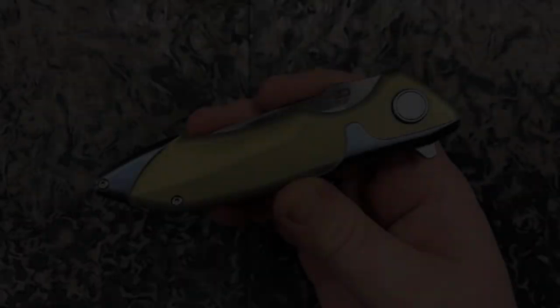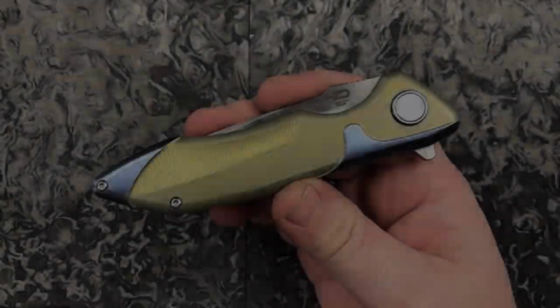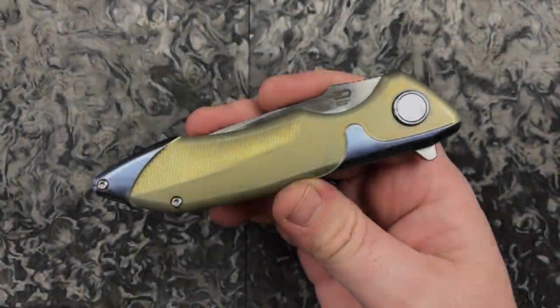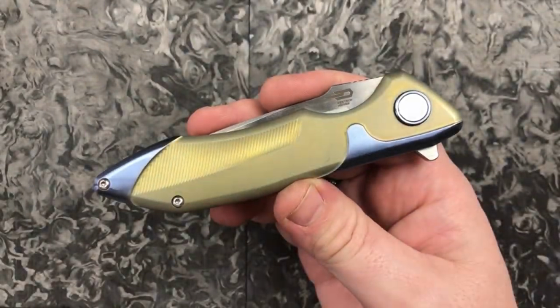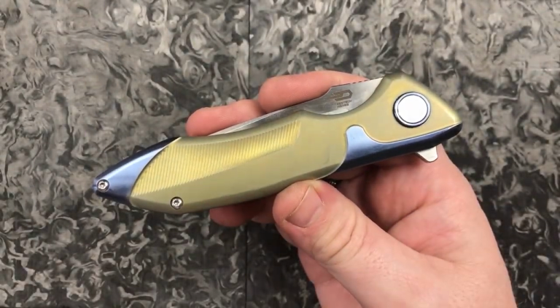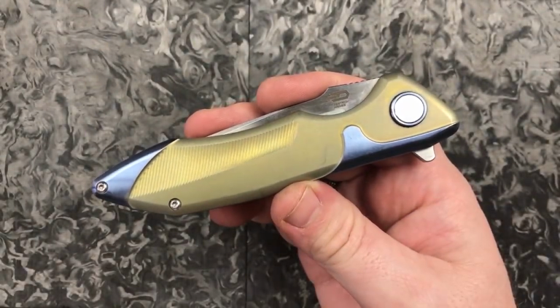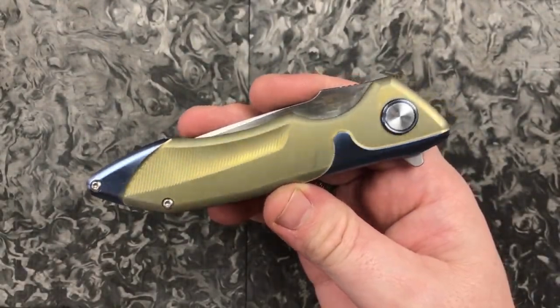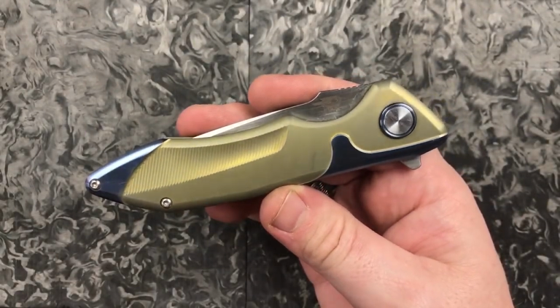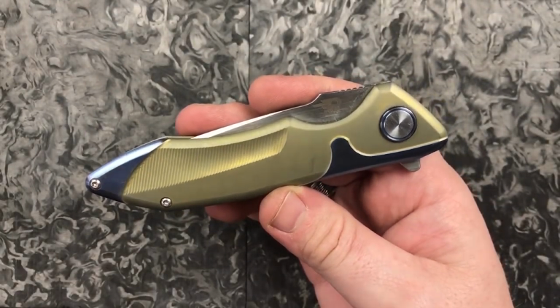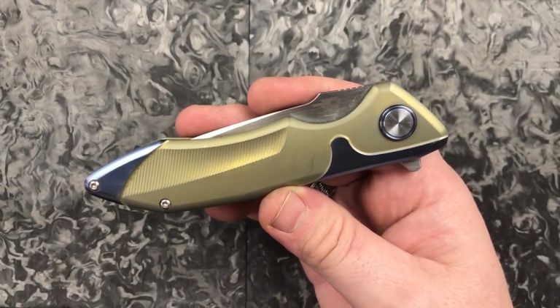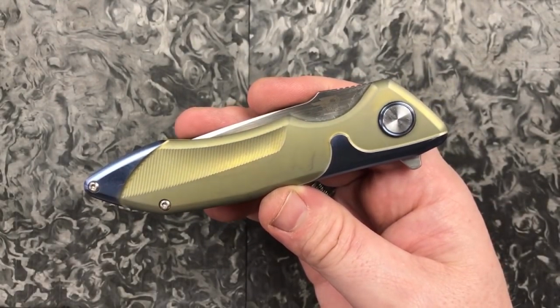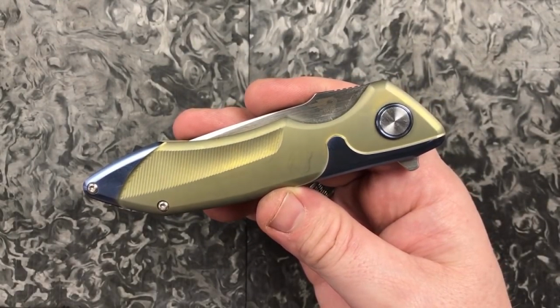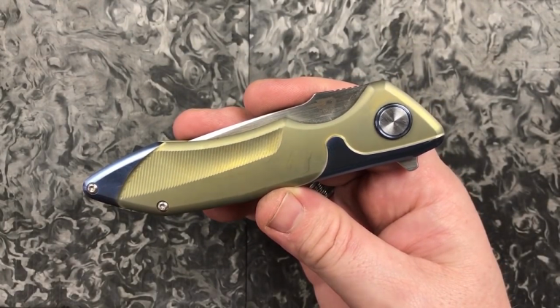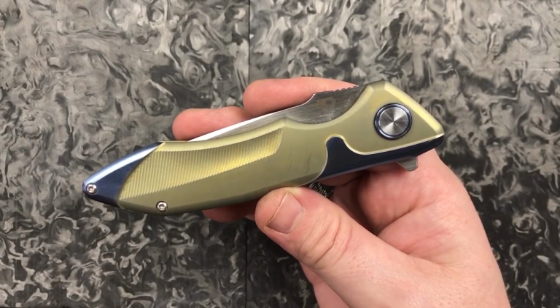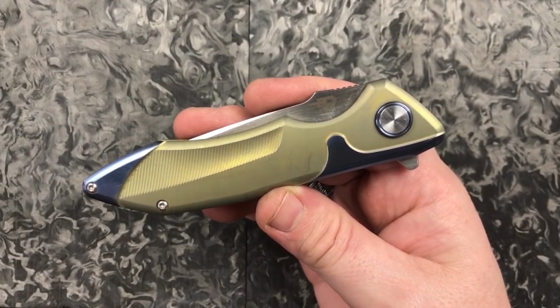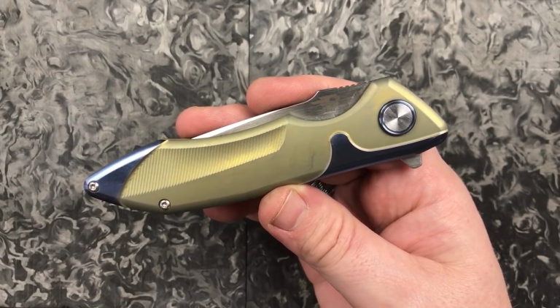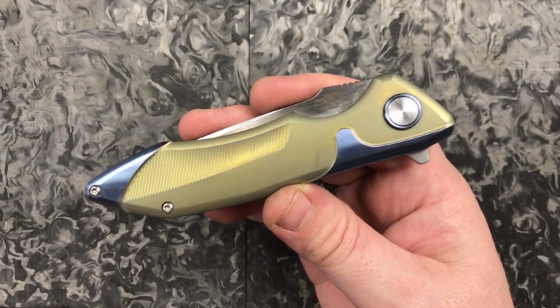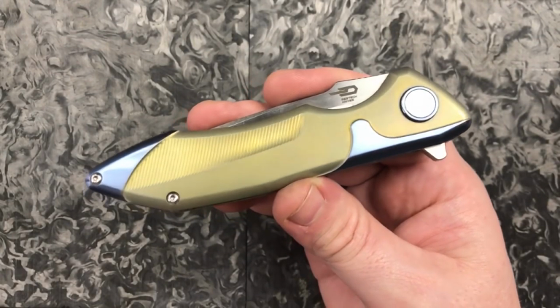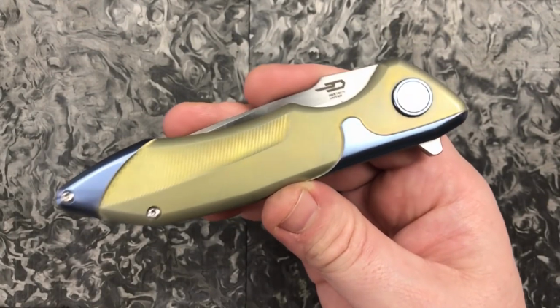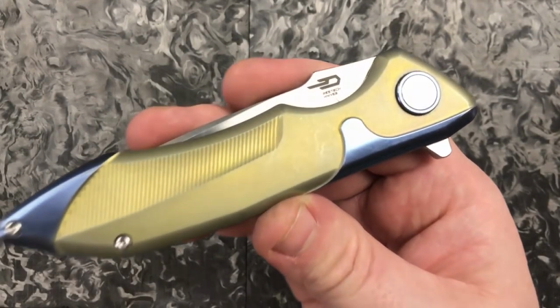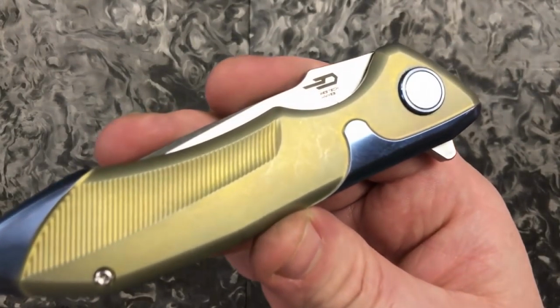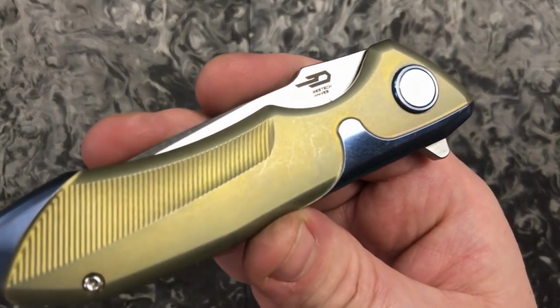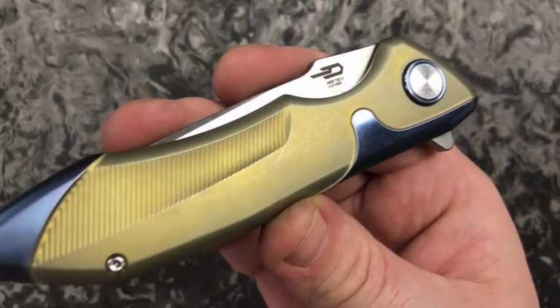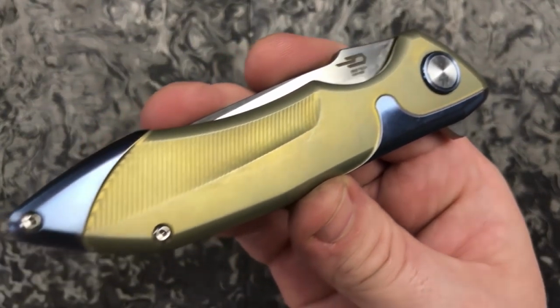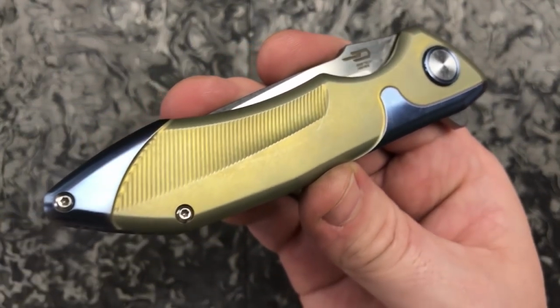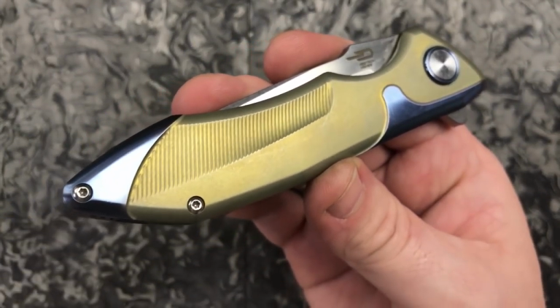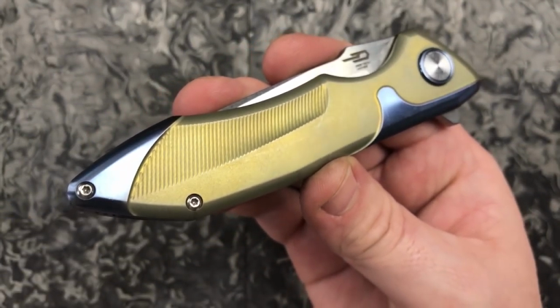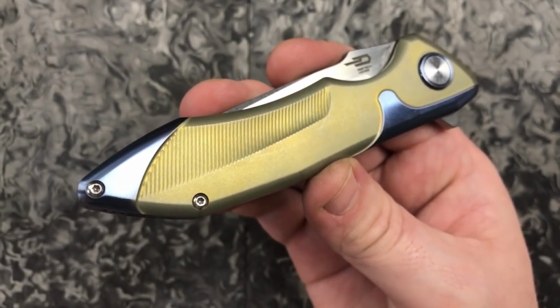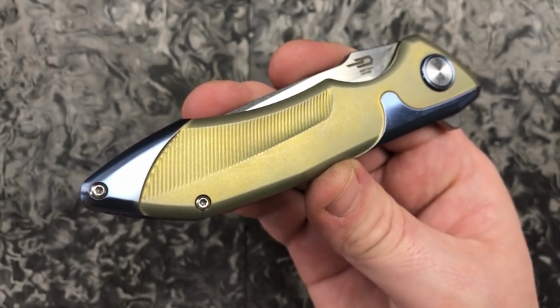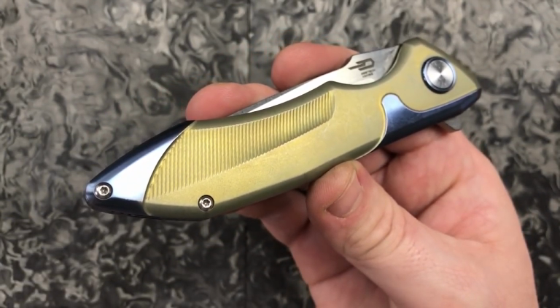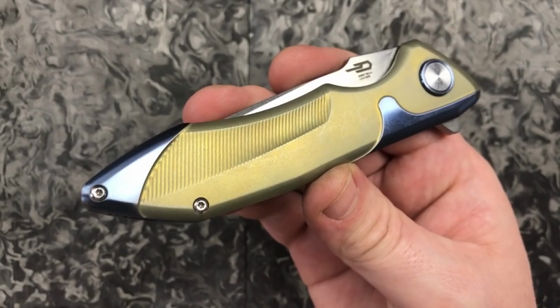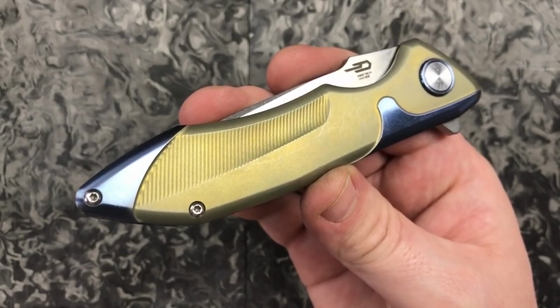Welcome back everyone. I'm Zell and today we're getting a look at the Best Tech Starfighter.